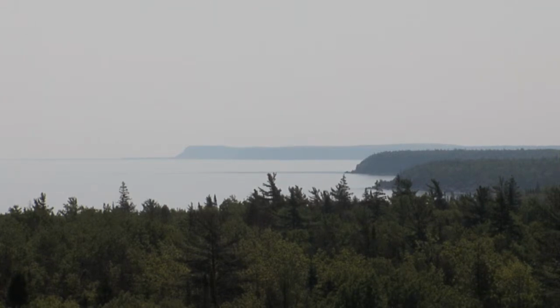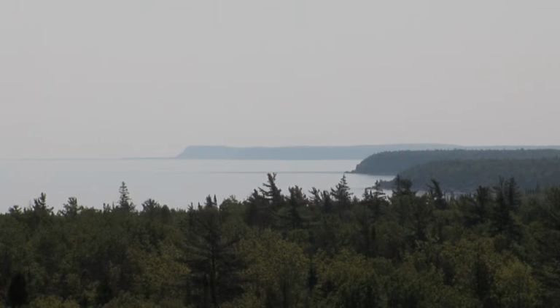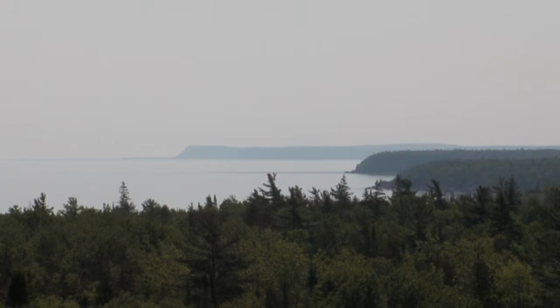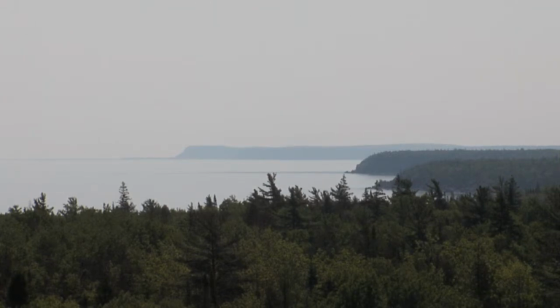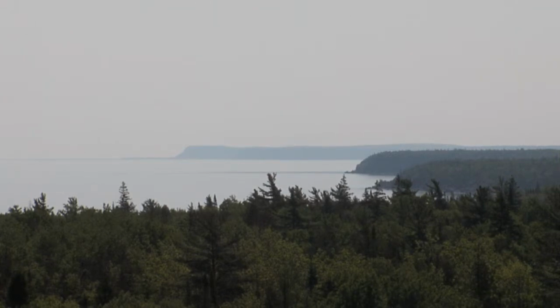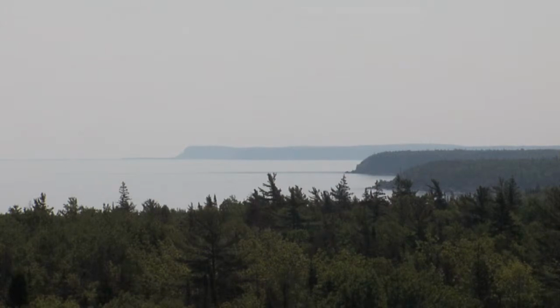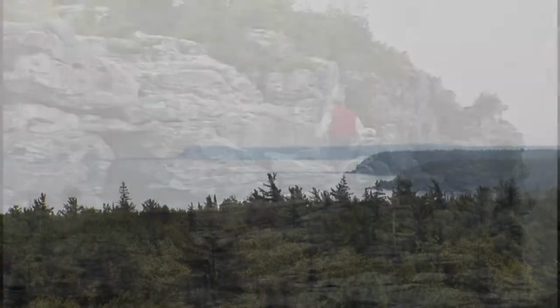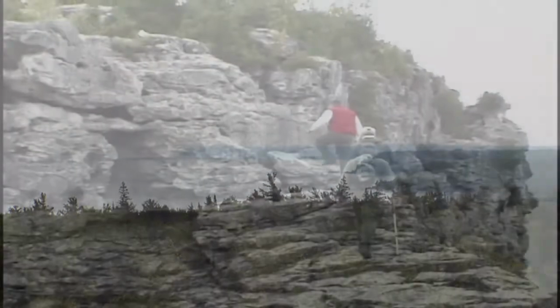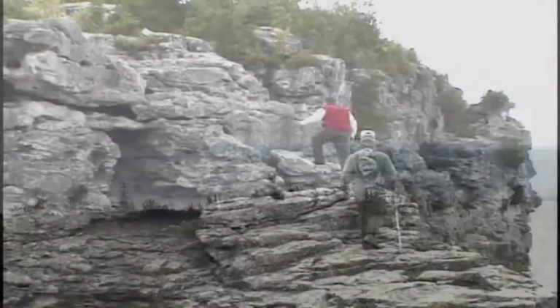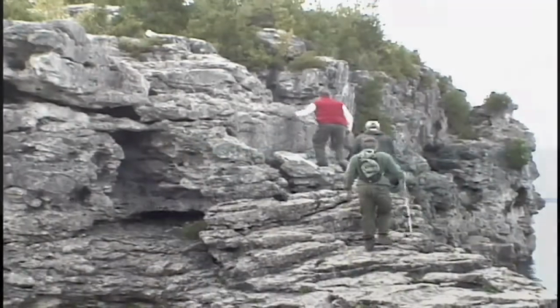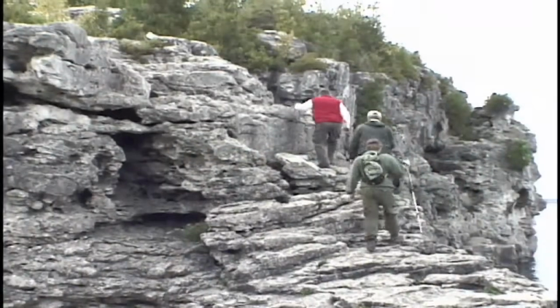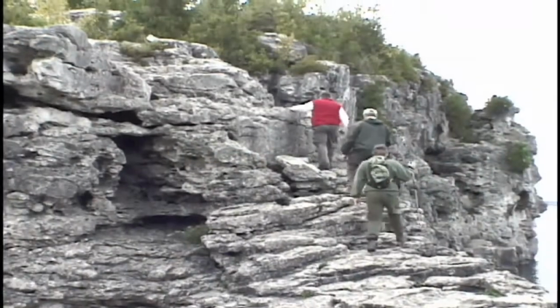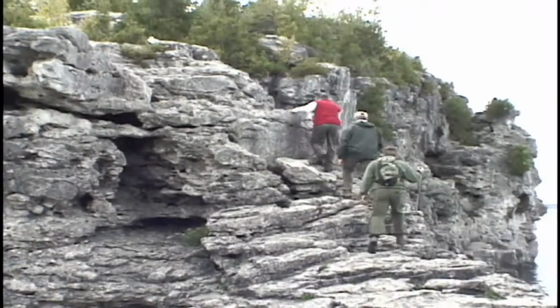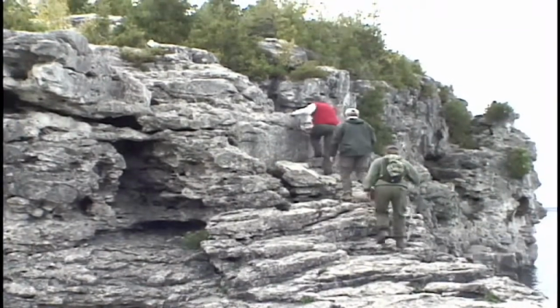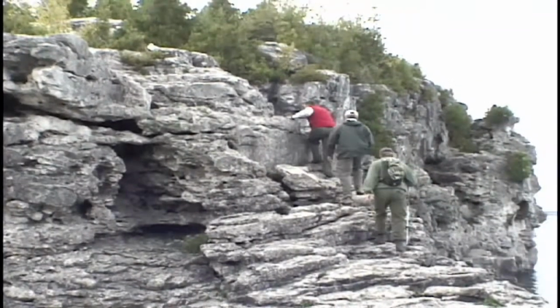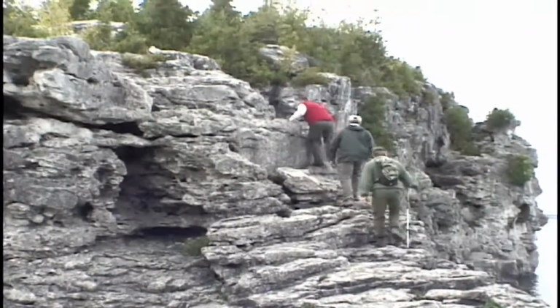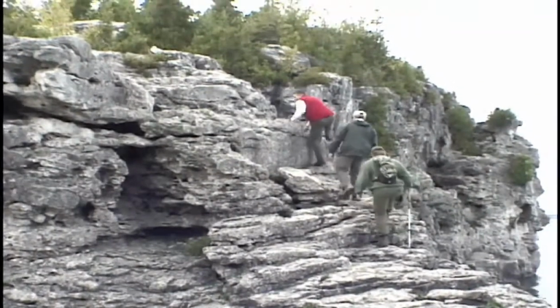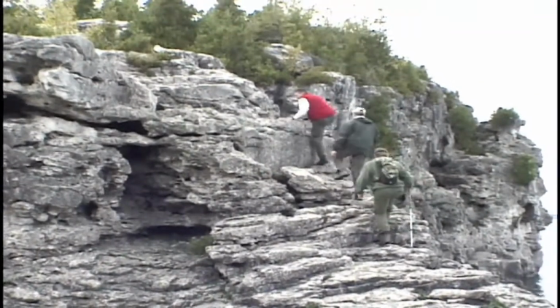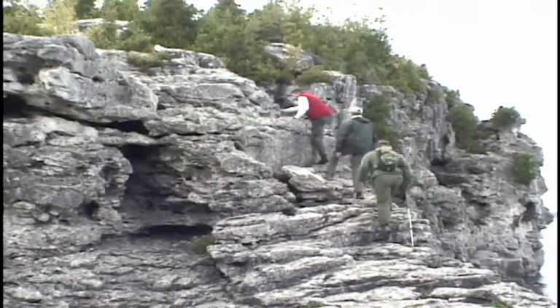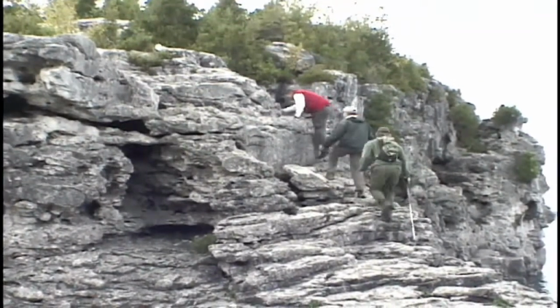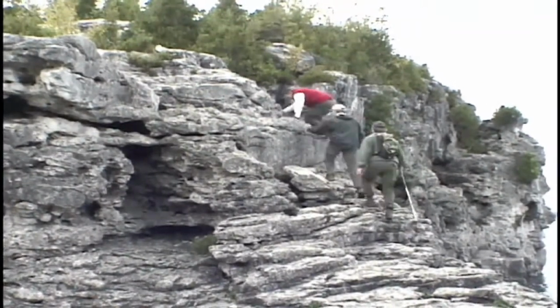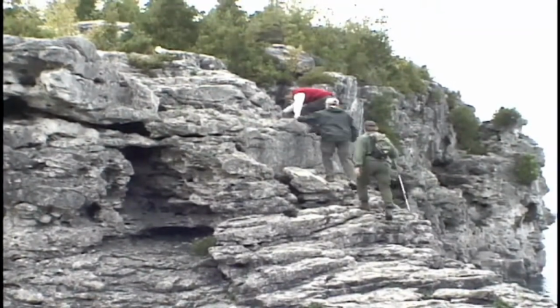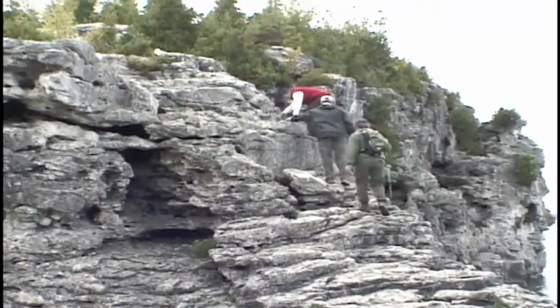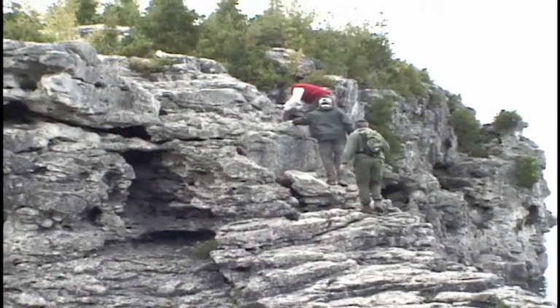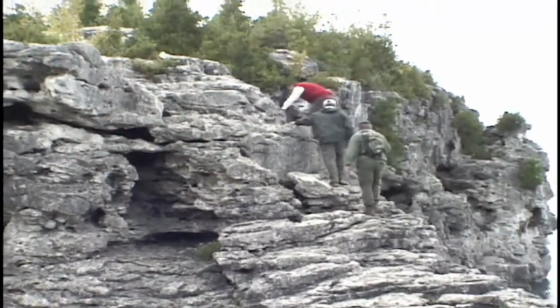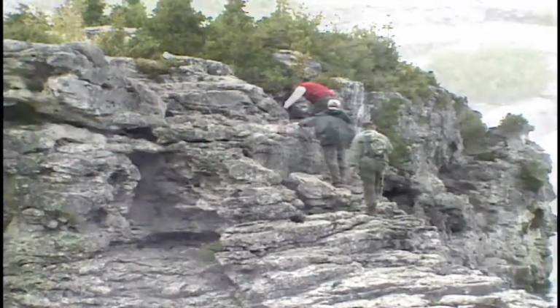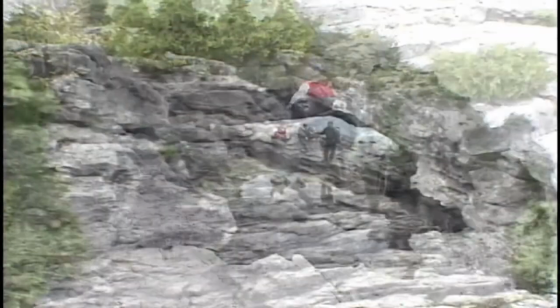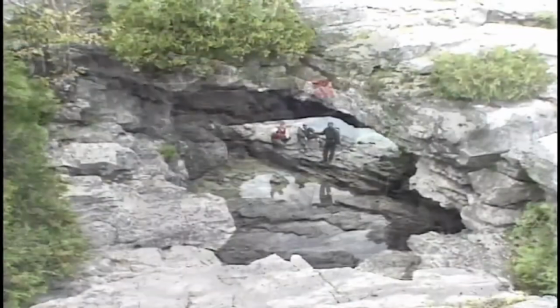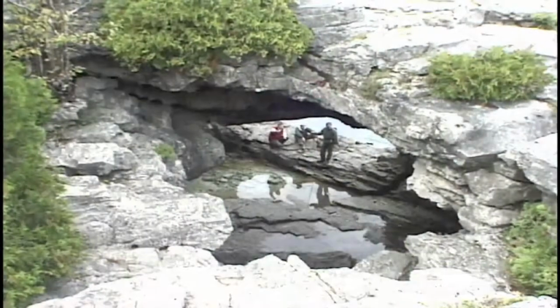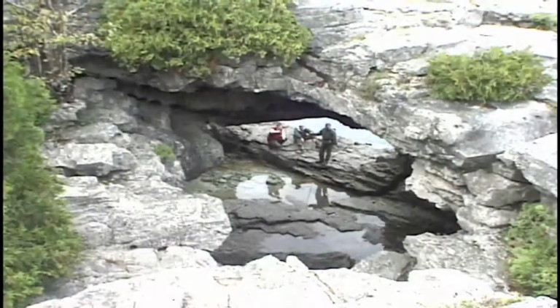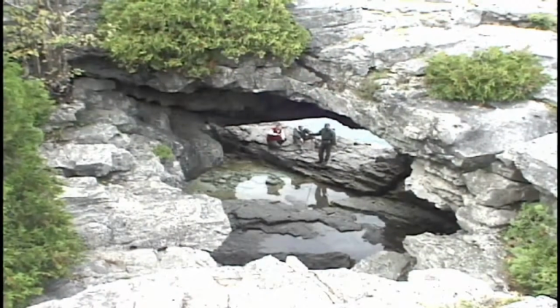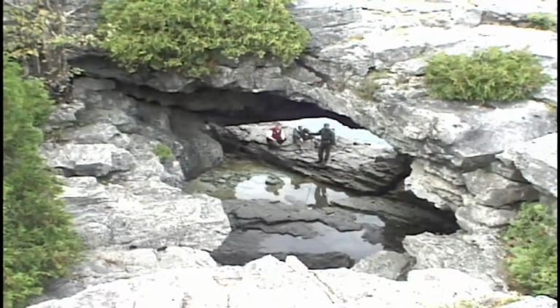The famous Bruce Trail follows much of the shore and offers countless lookouts as well as close encounters with sea caves and car-sized boulders.